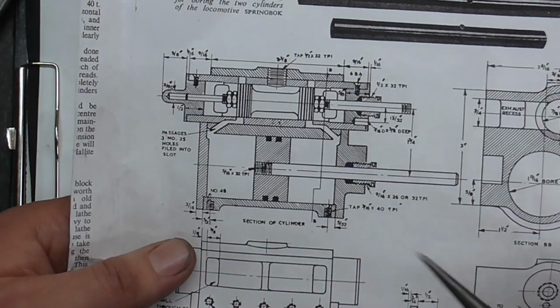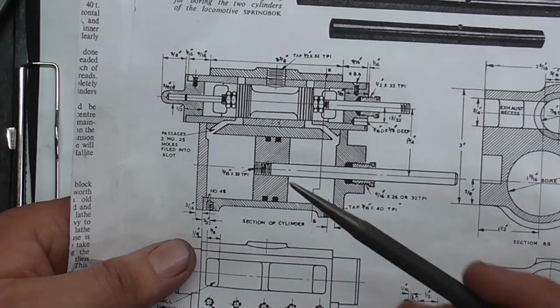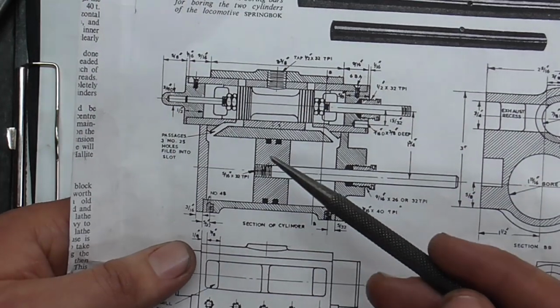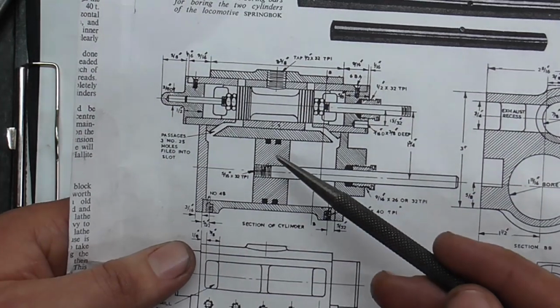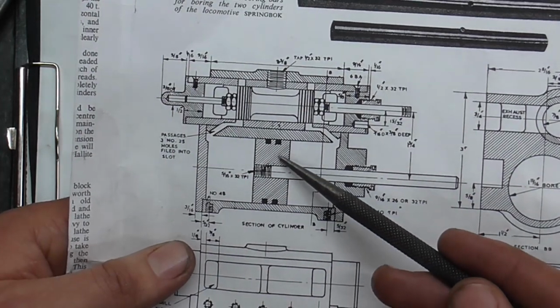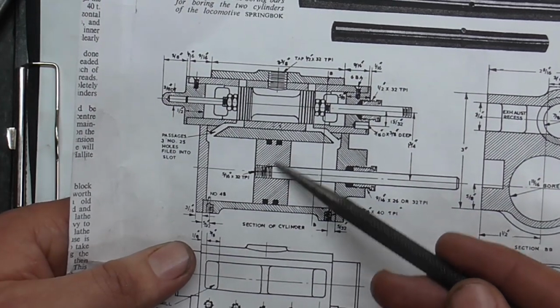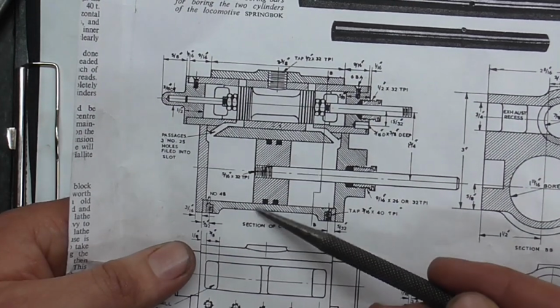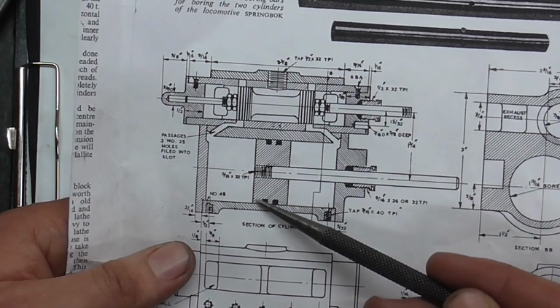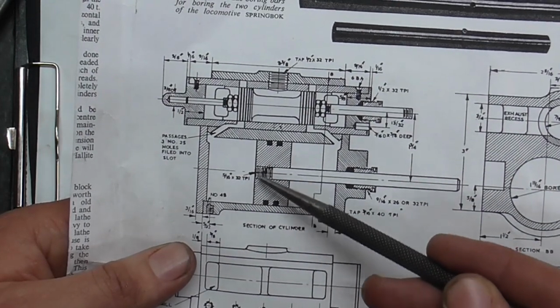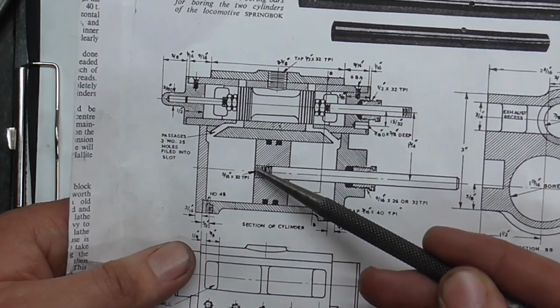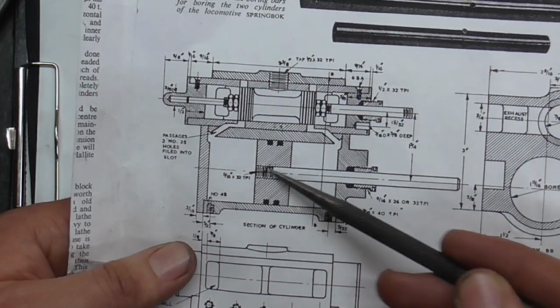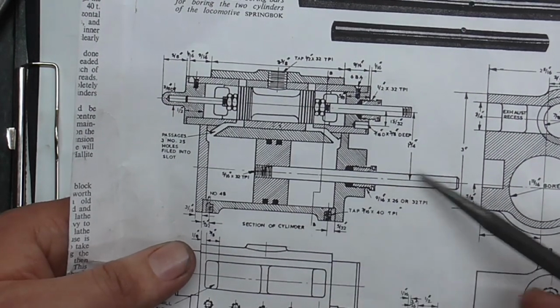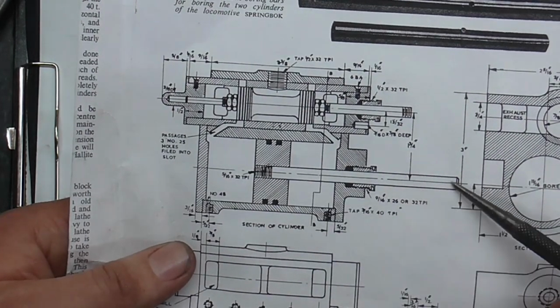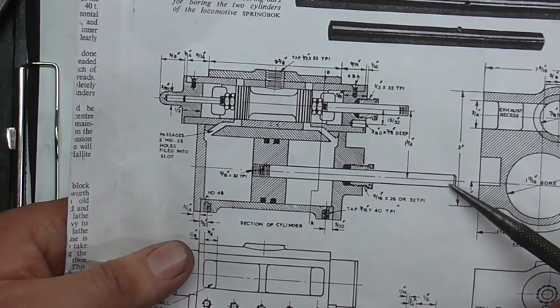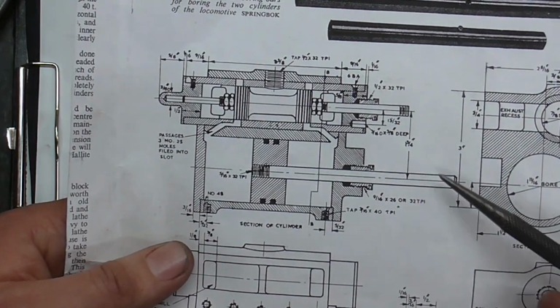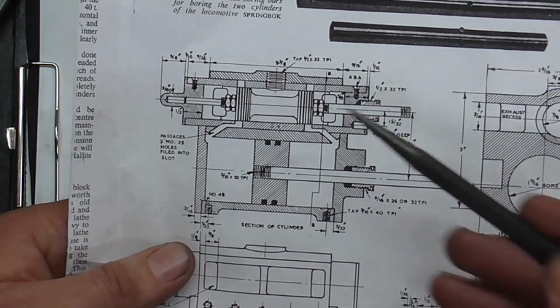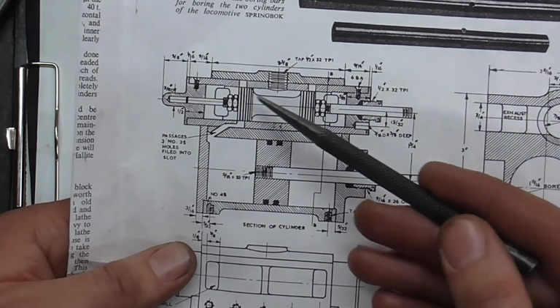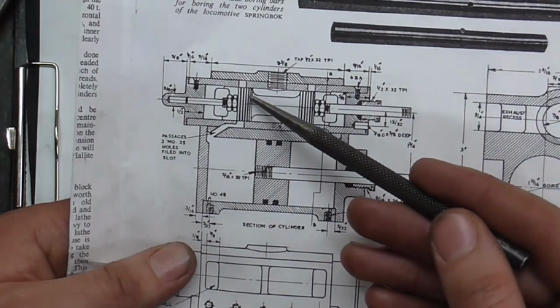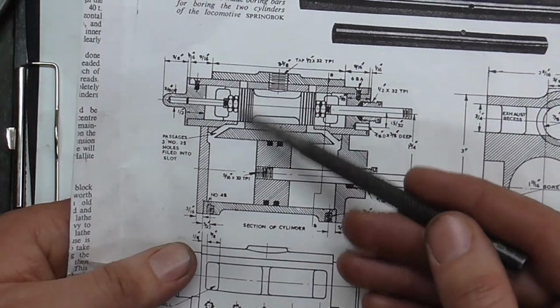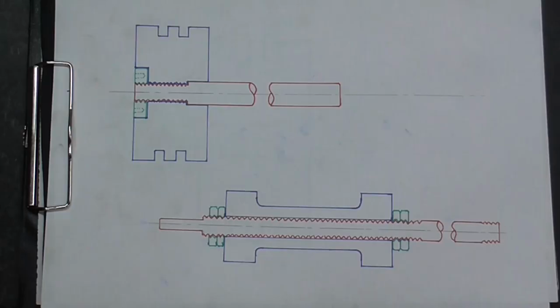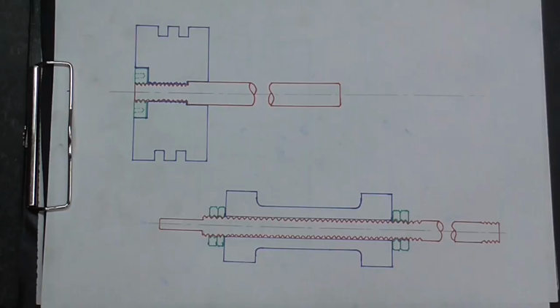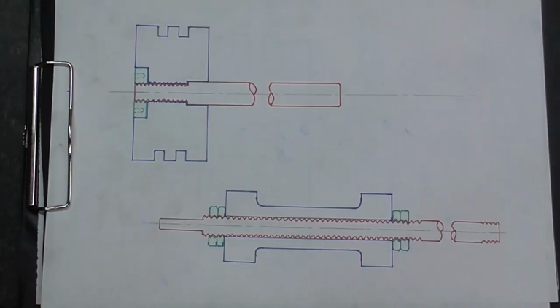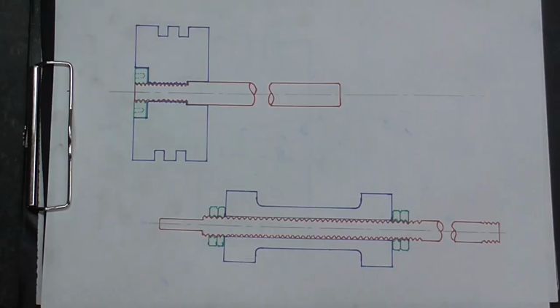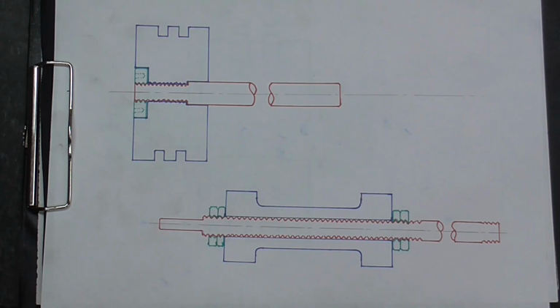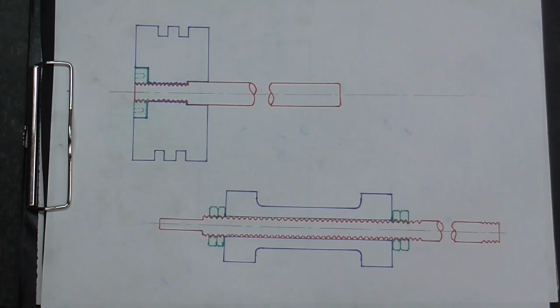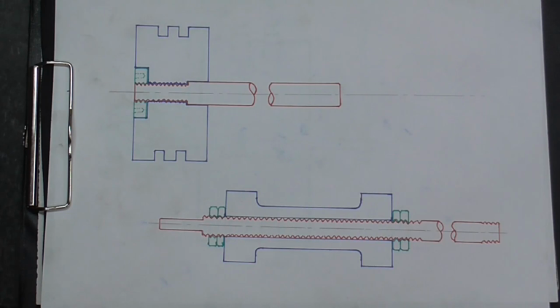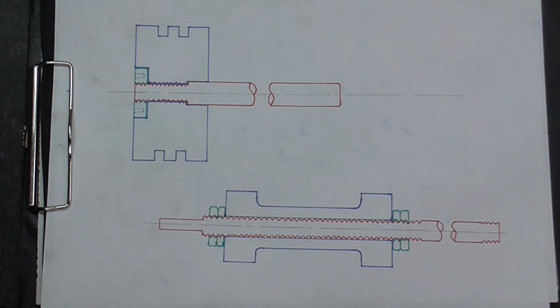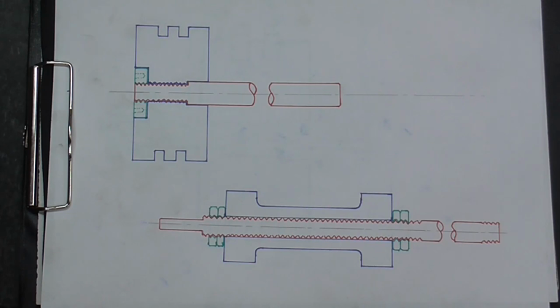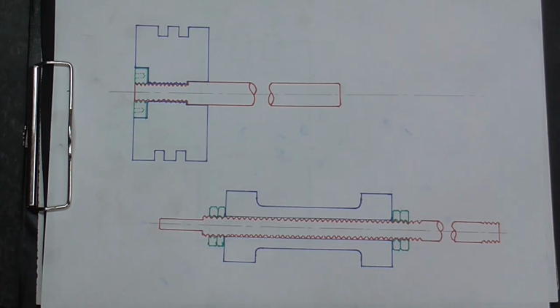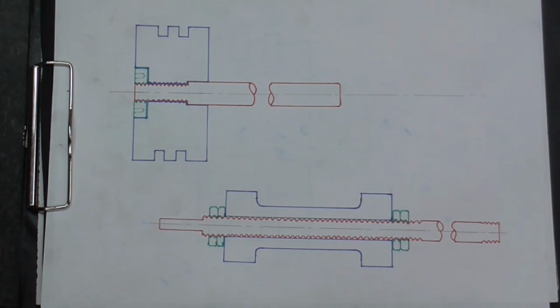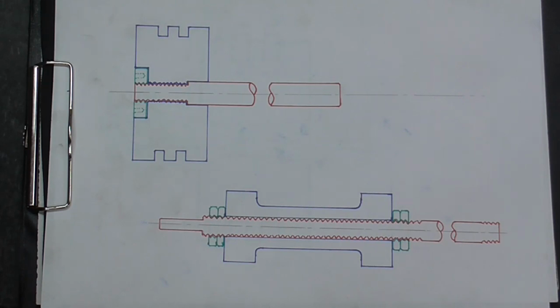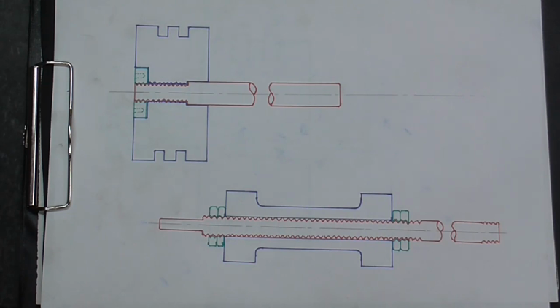Kicking off with the drawings, and these are a little involved so I've simplified them. Piston at the top, bobbin at the bottom, and rods through the middle.